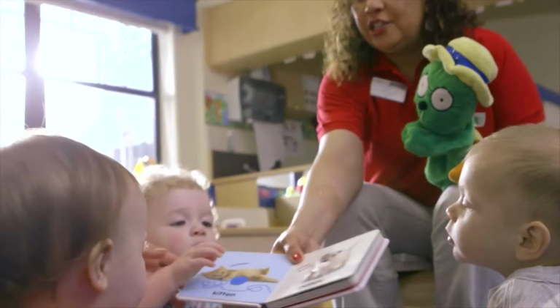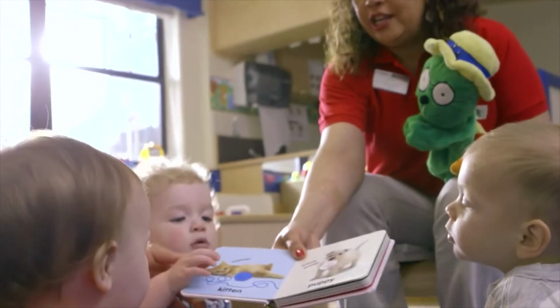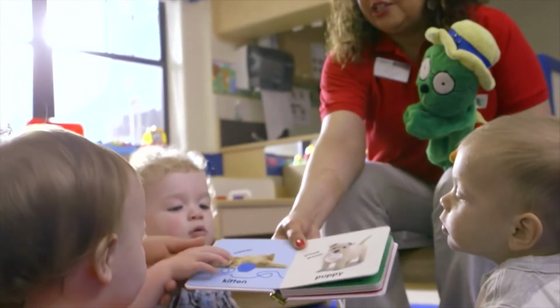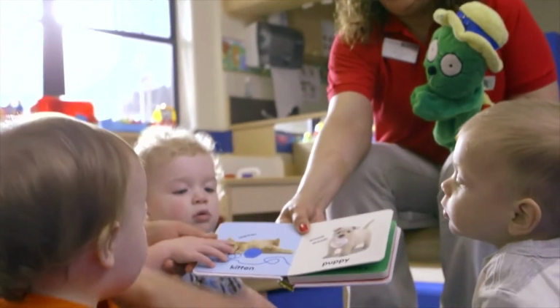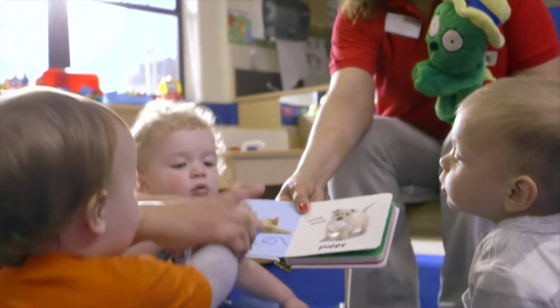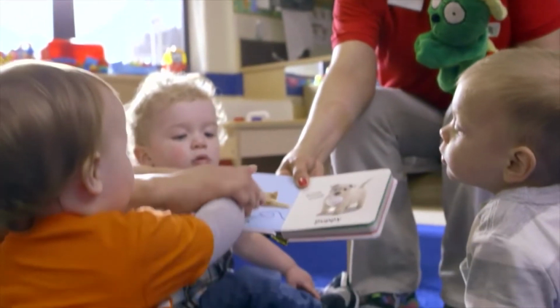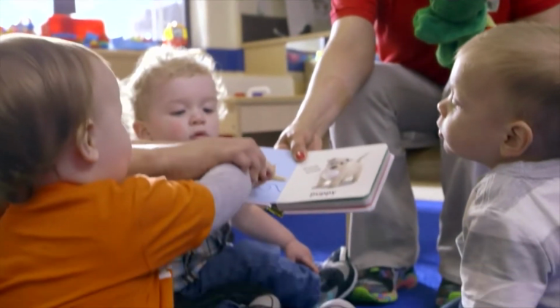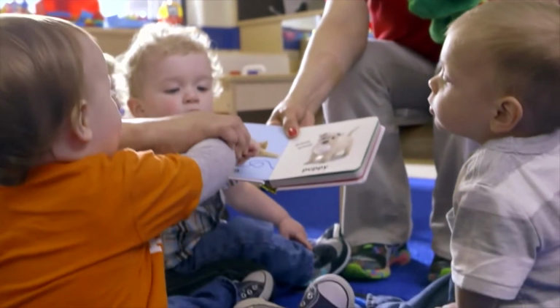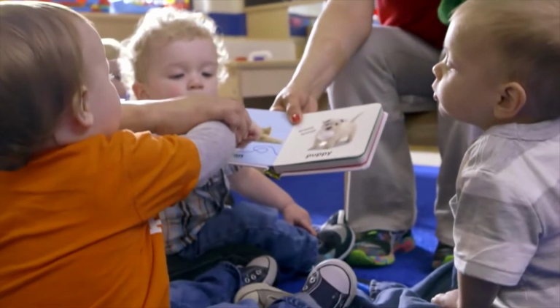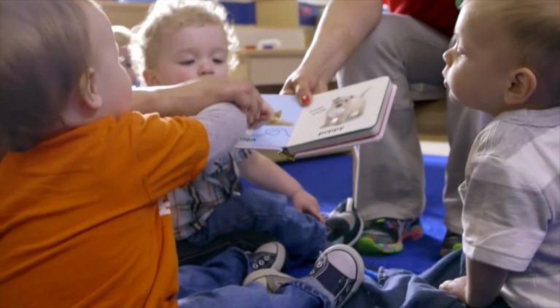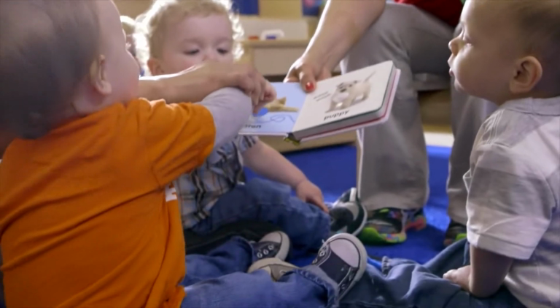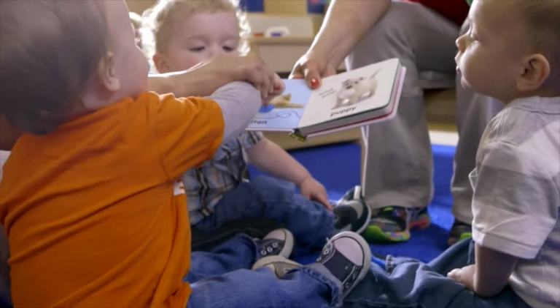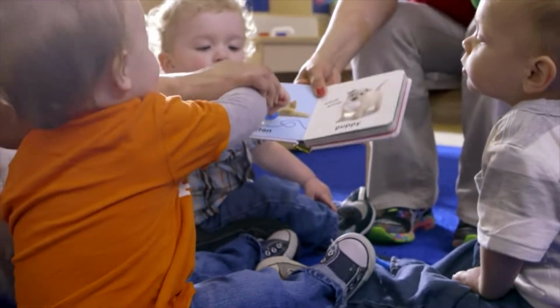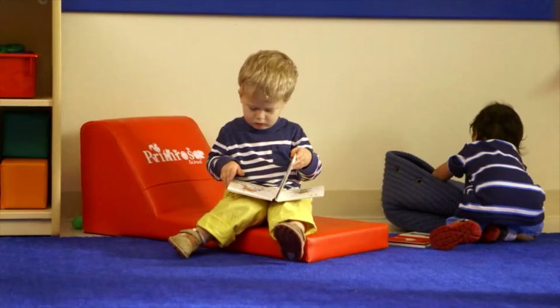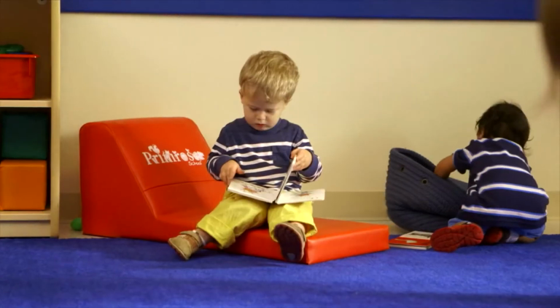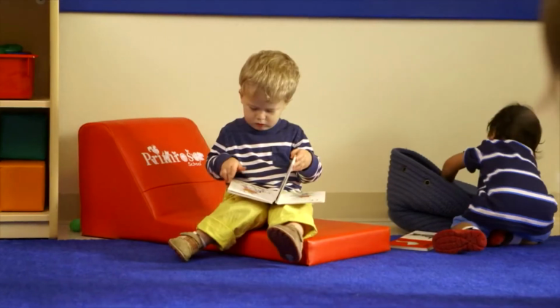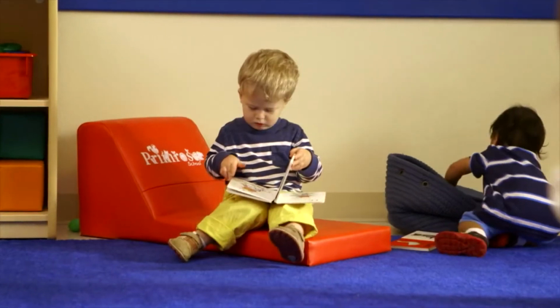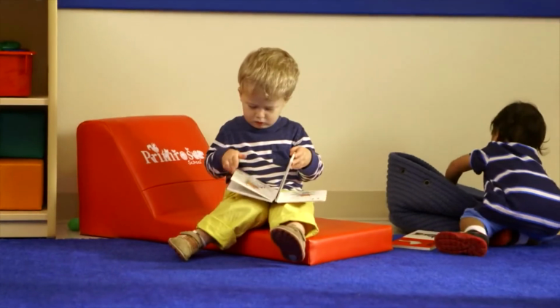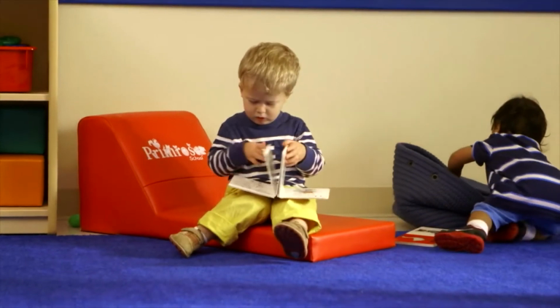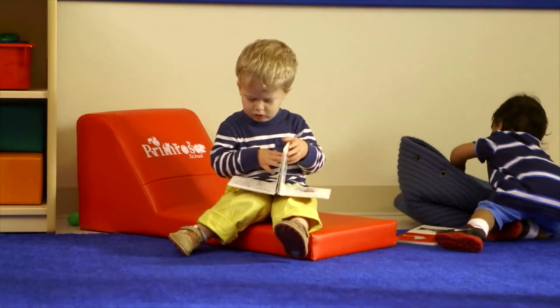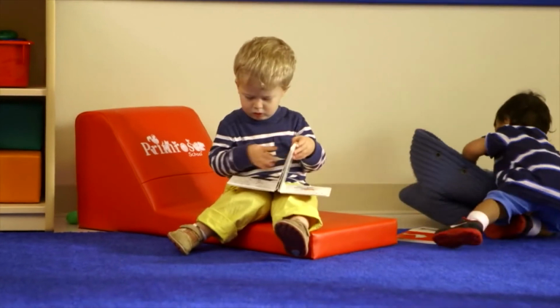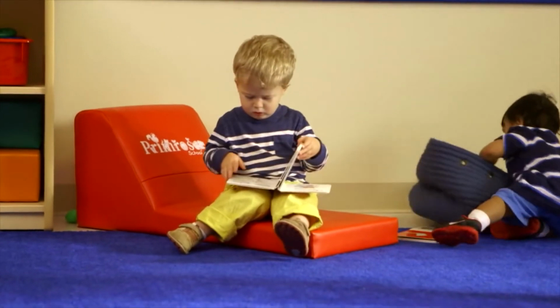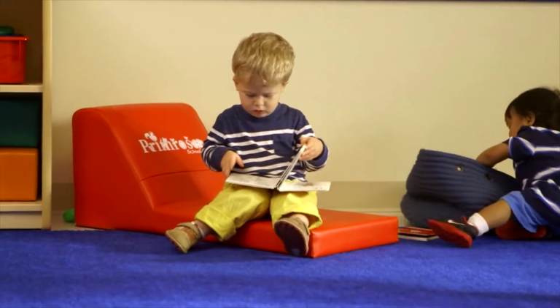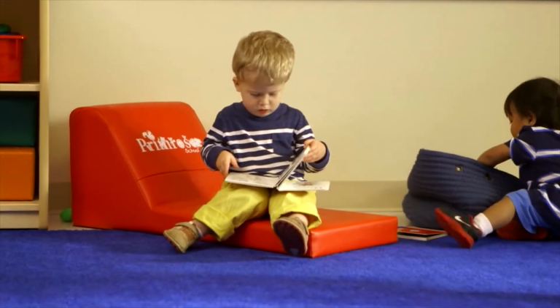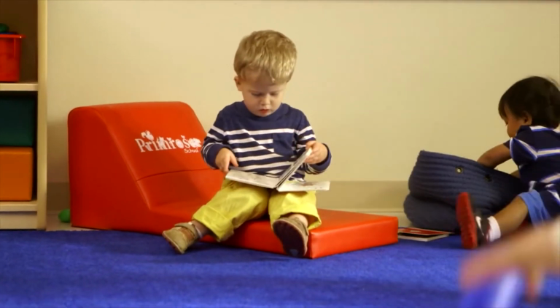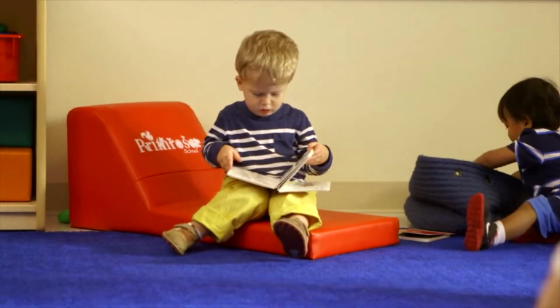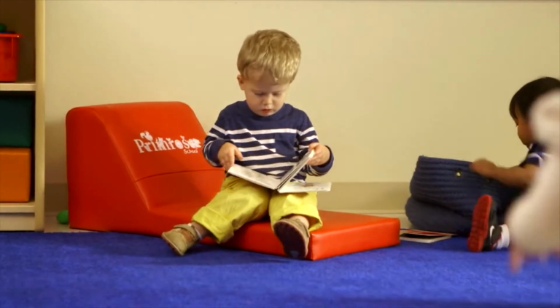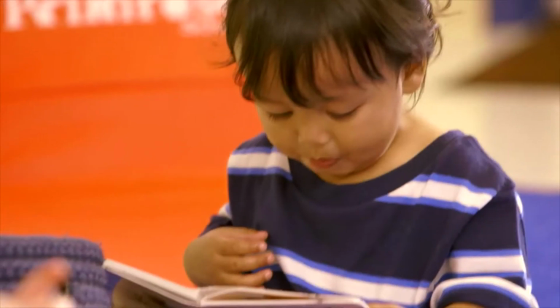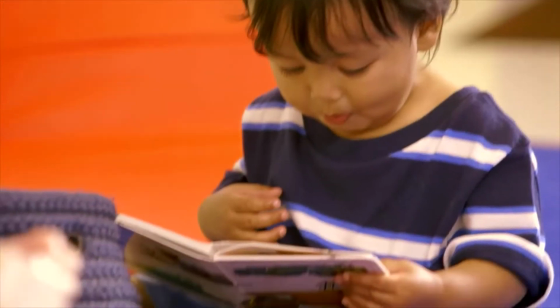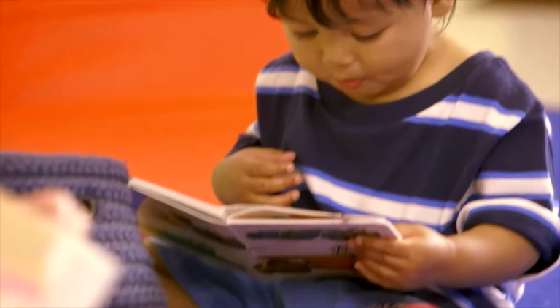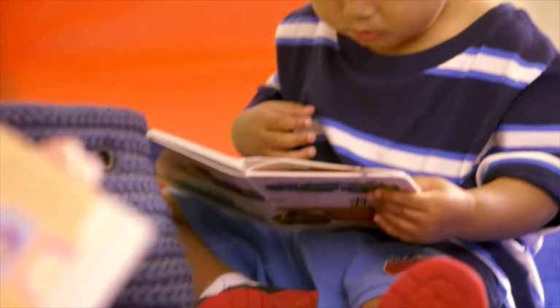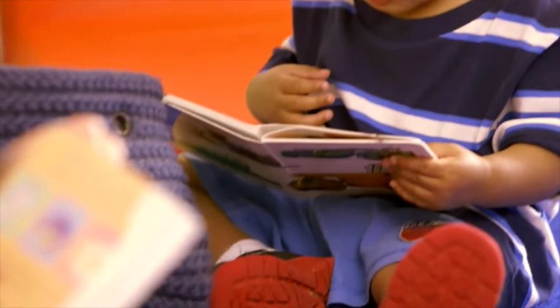We have book centers where they're learning to turn the pages. They're learning what direction the books go.